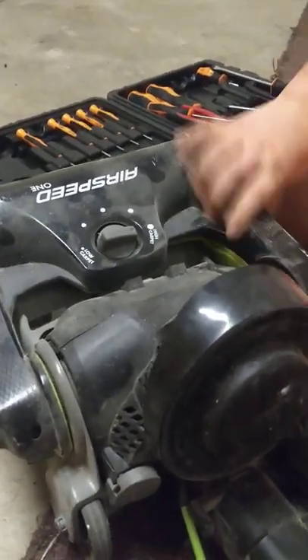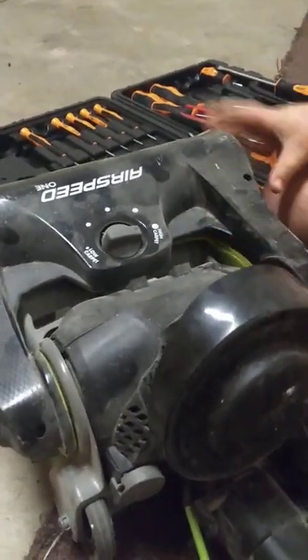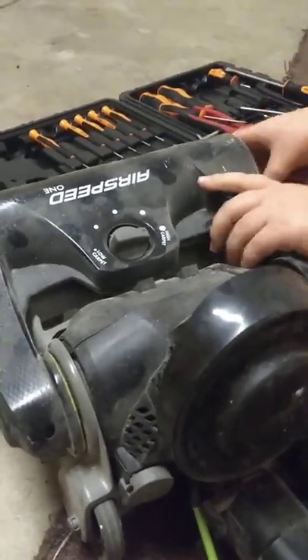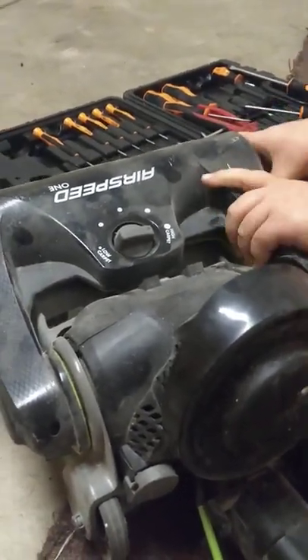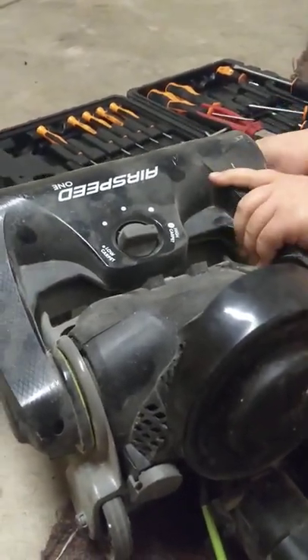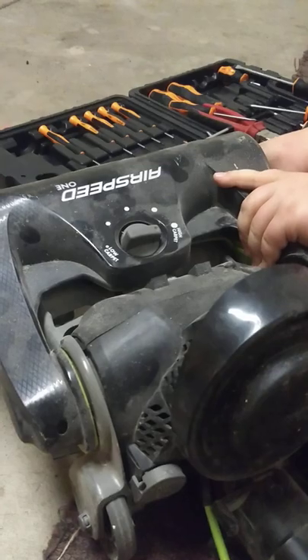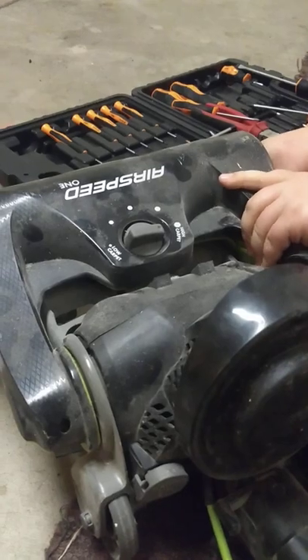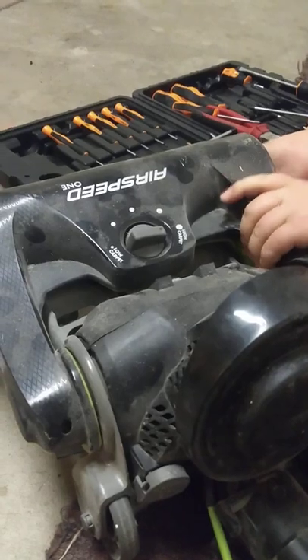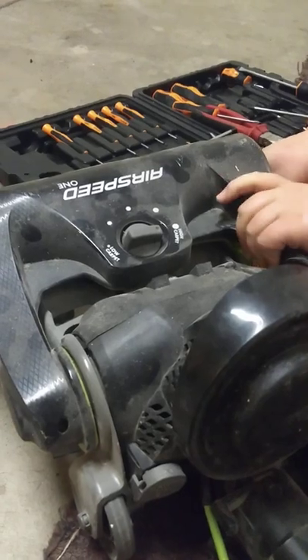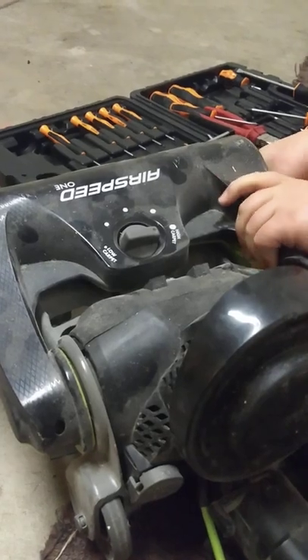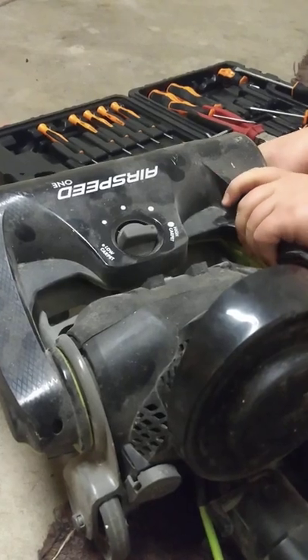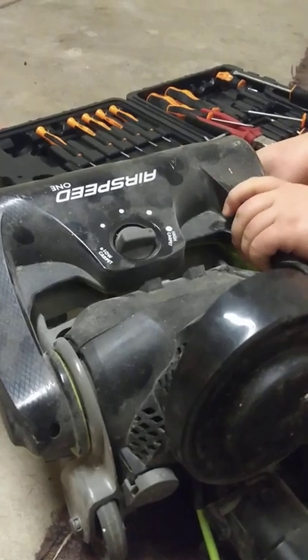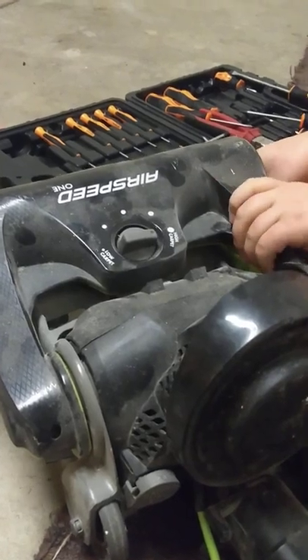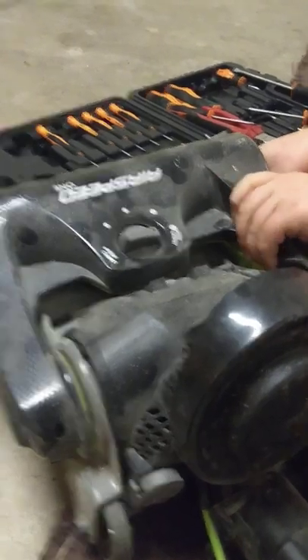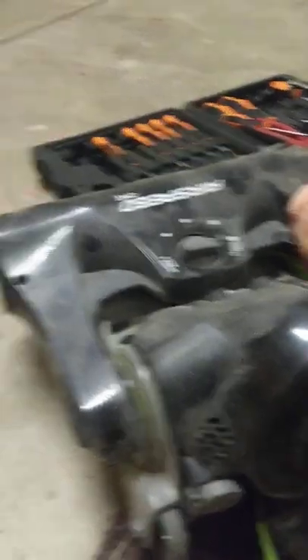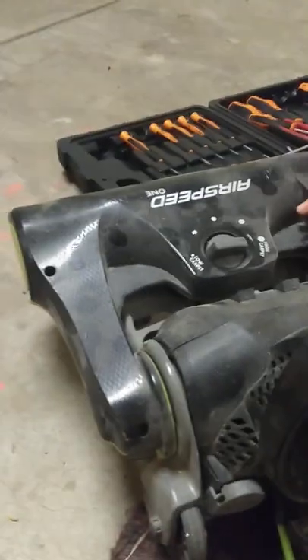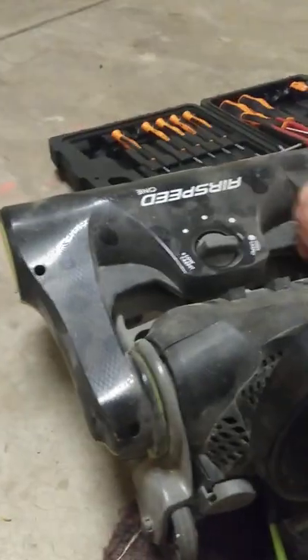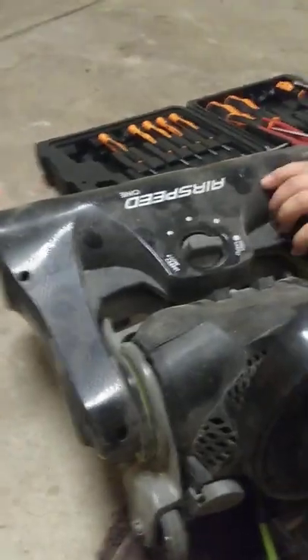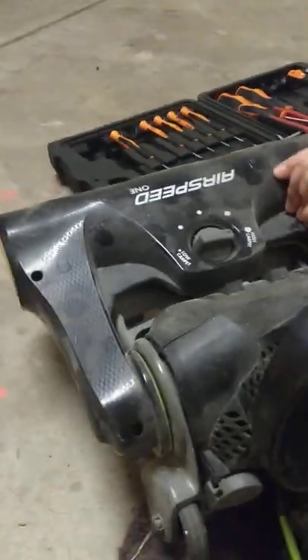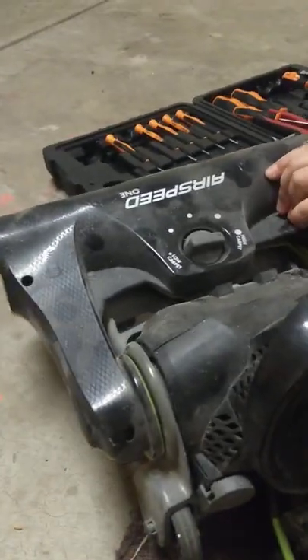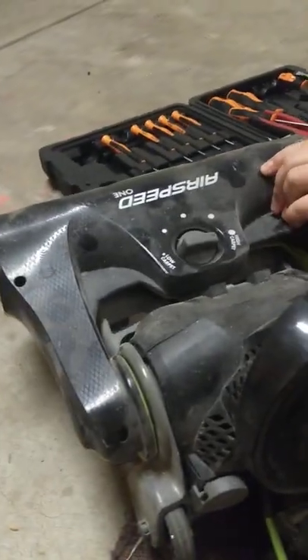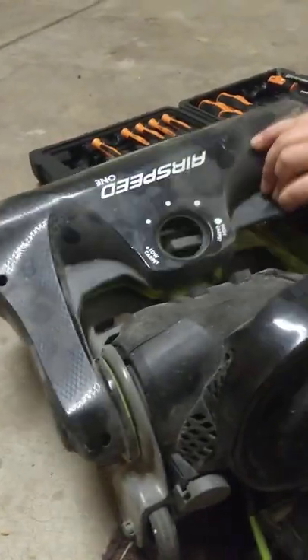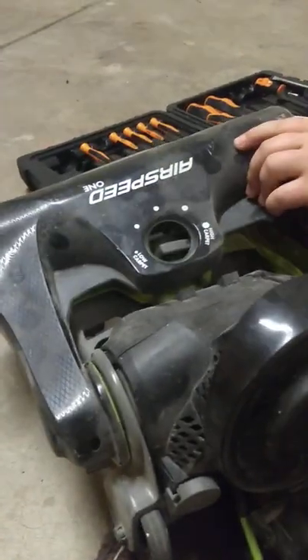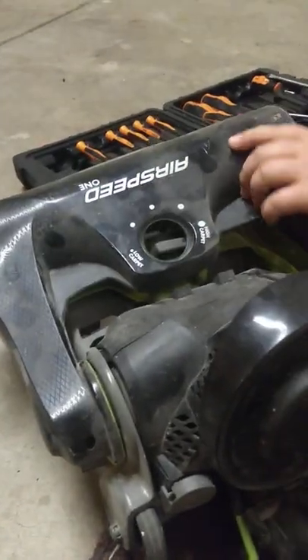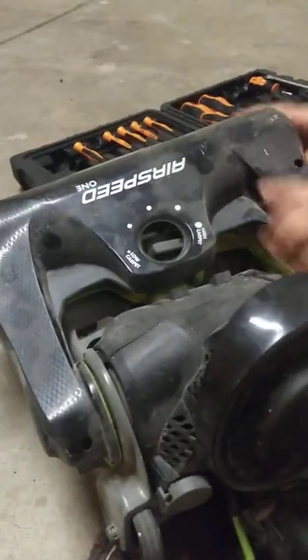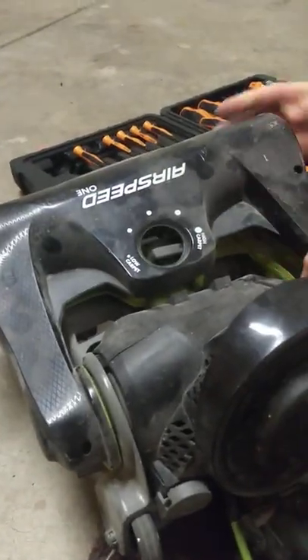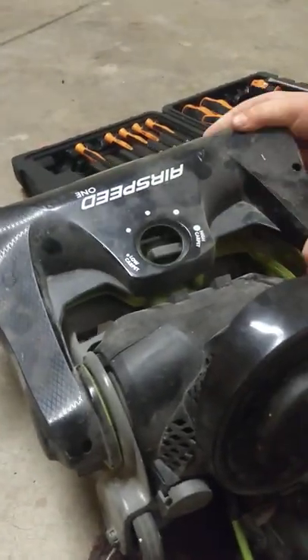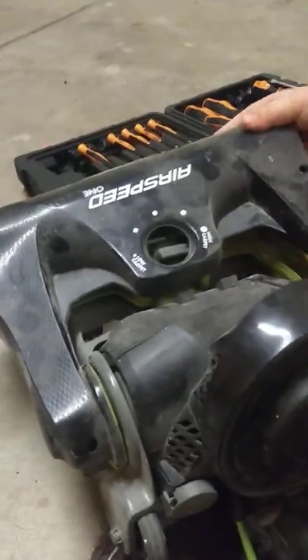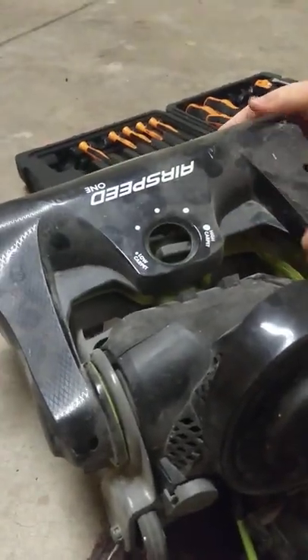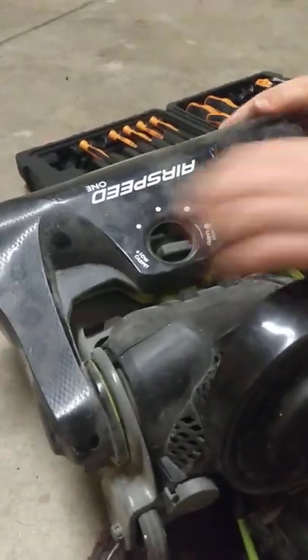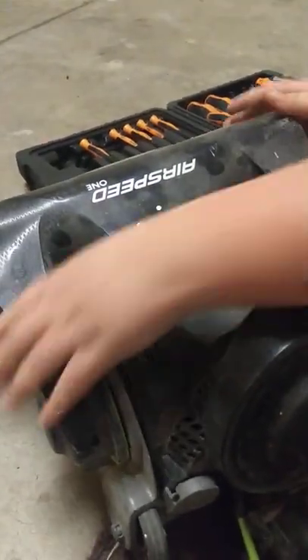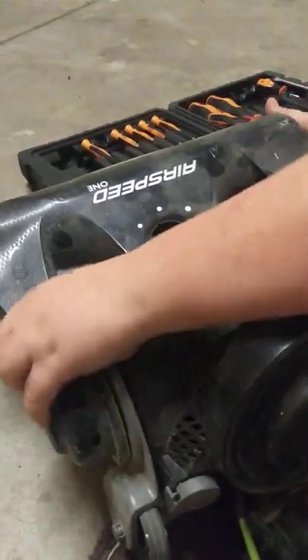Got to be gentle with it so you don't break it. Just easily pop those sides on it.